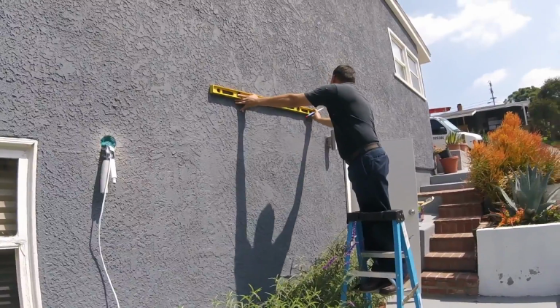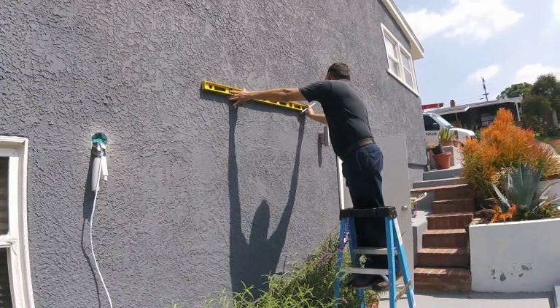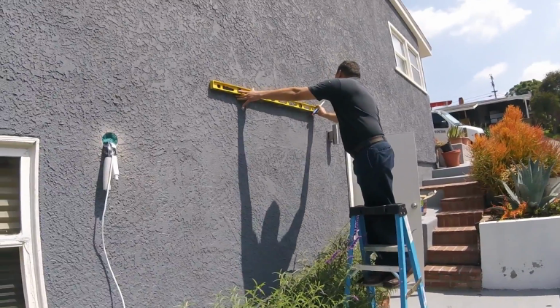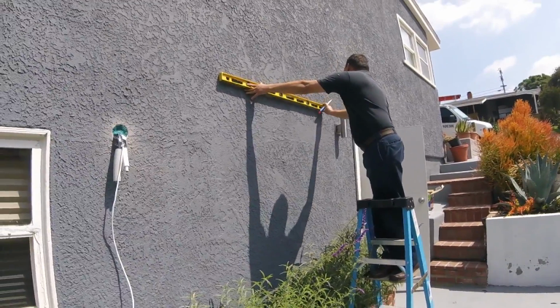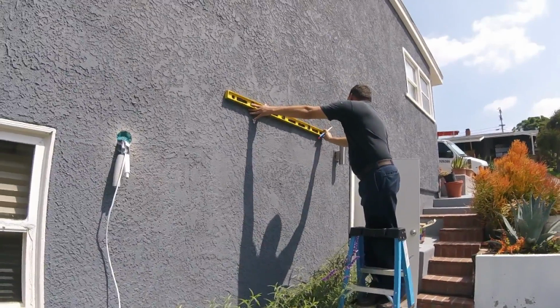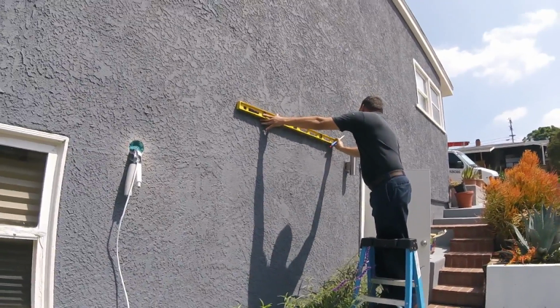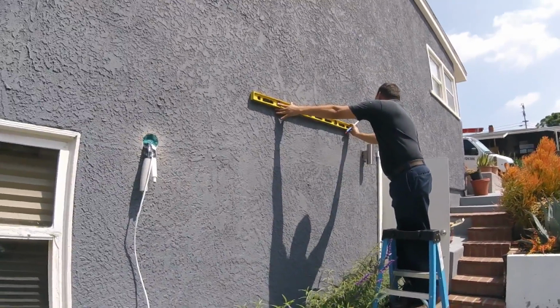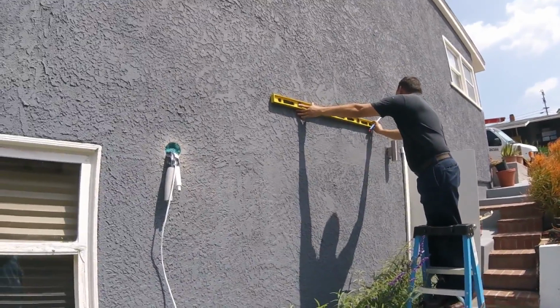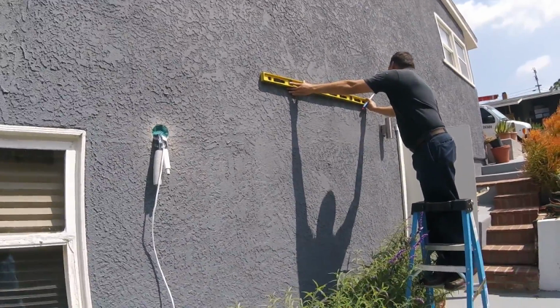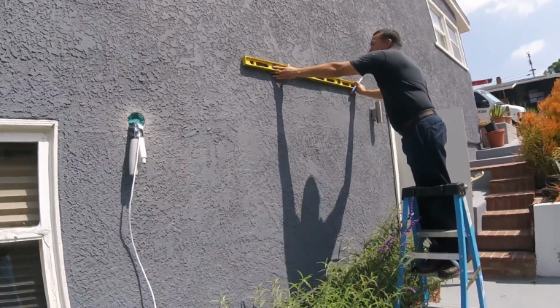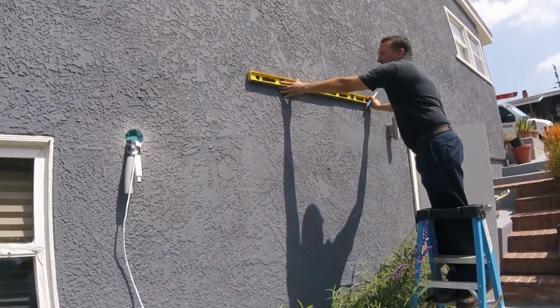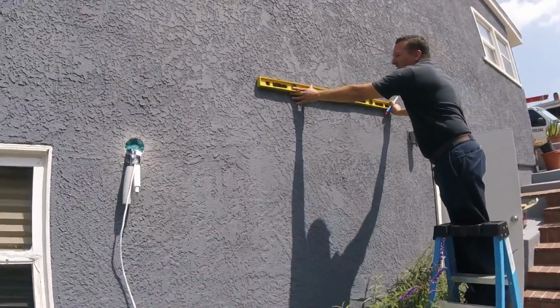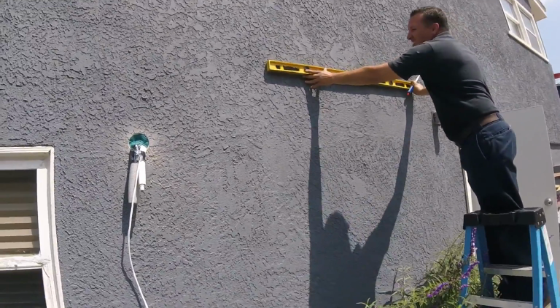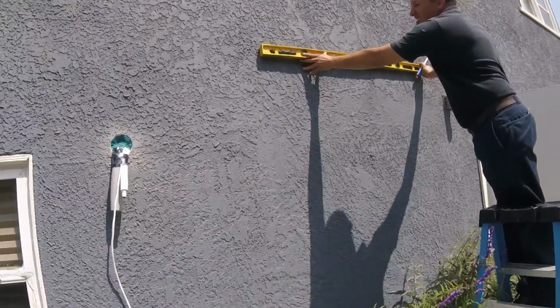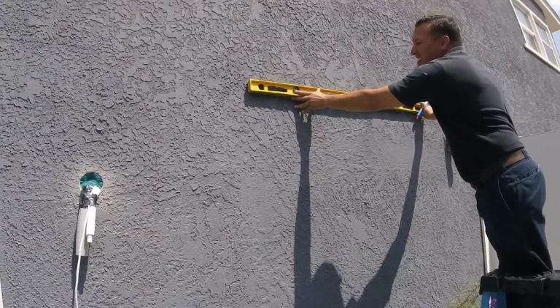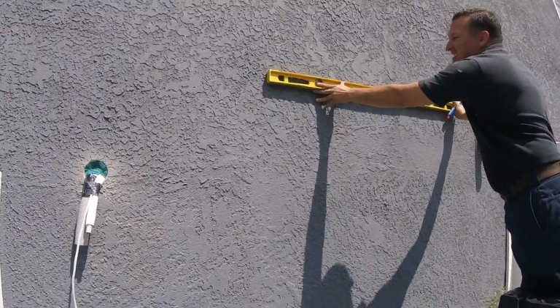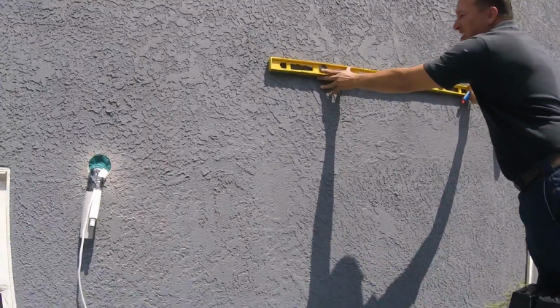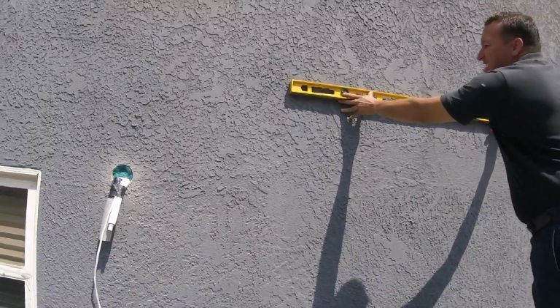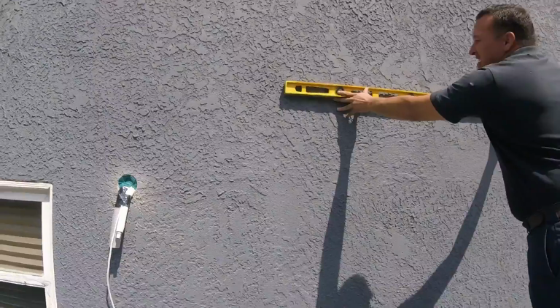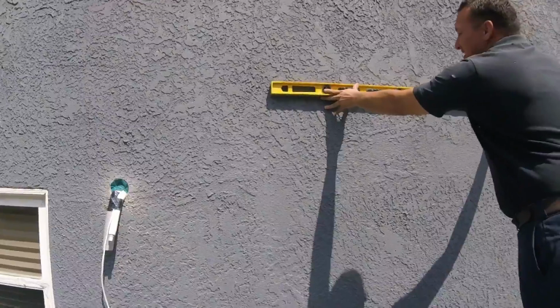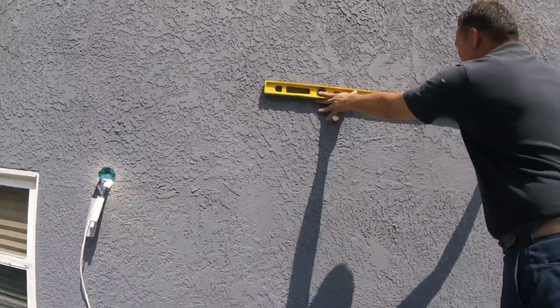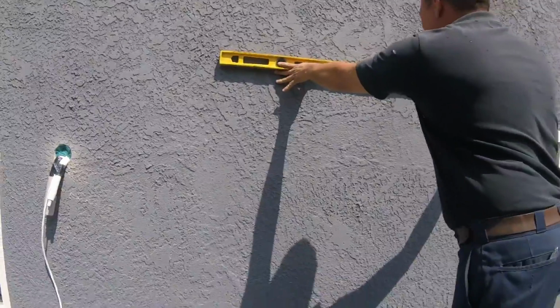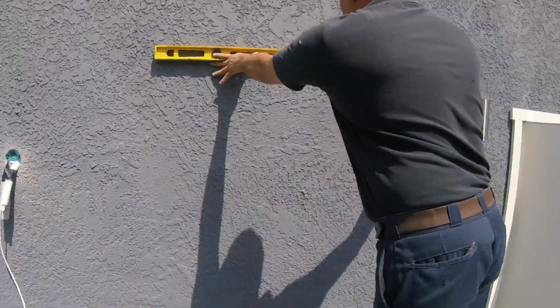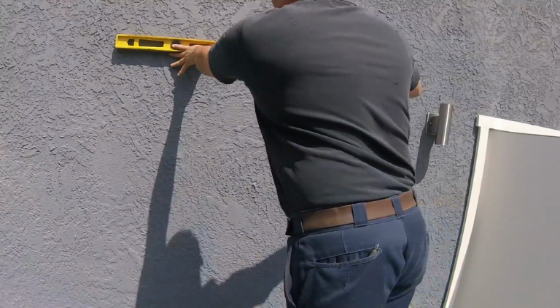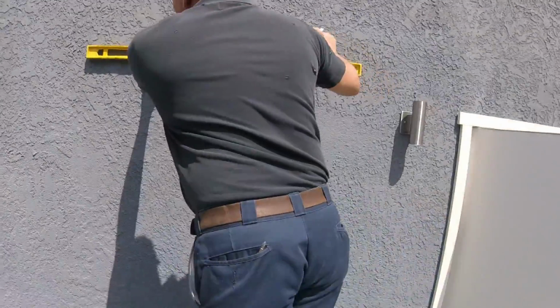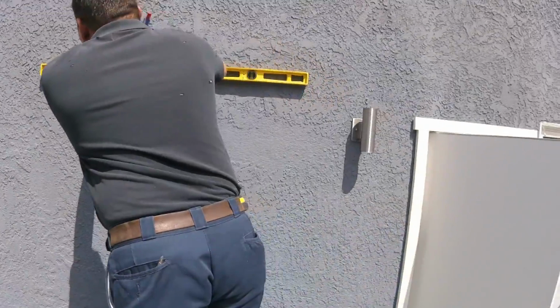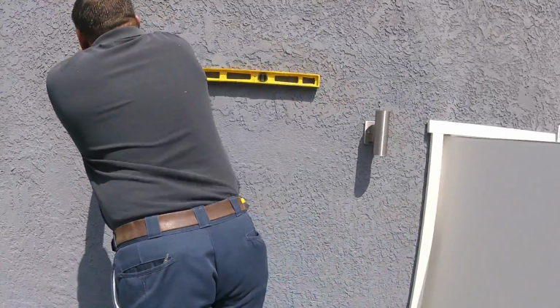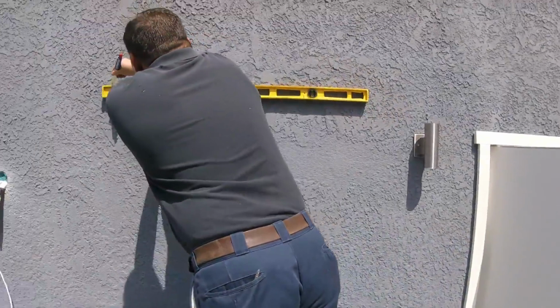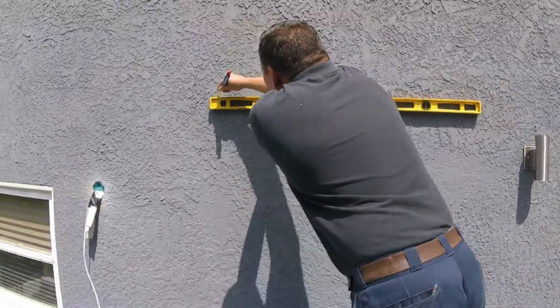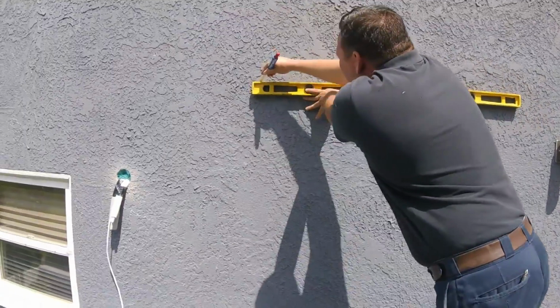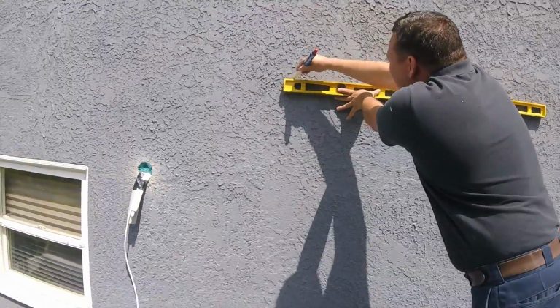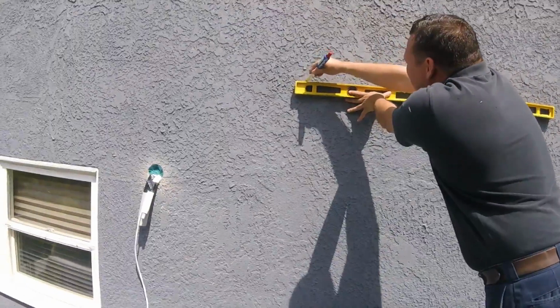Here we have Milo lining up so we can make the hole right in the center of that bay.